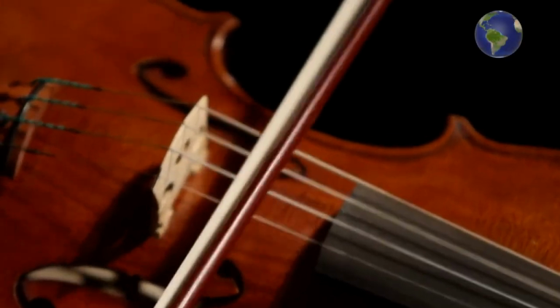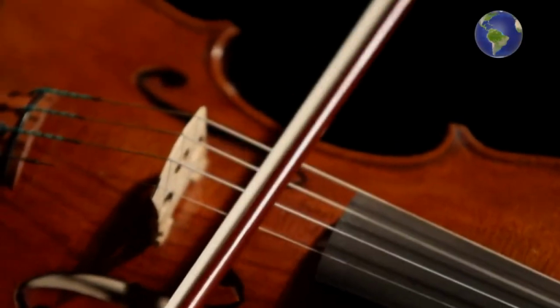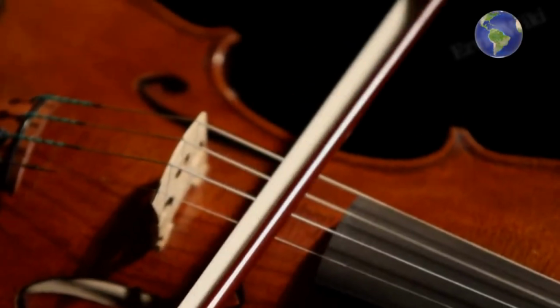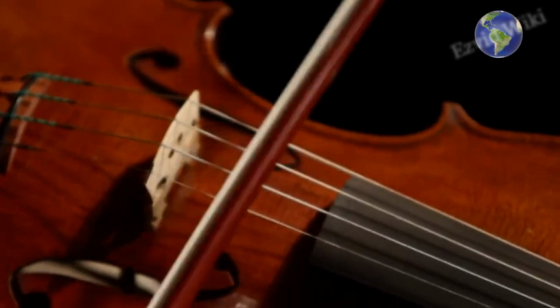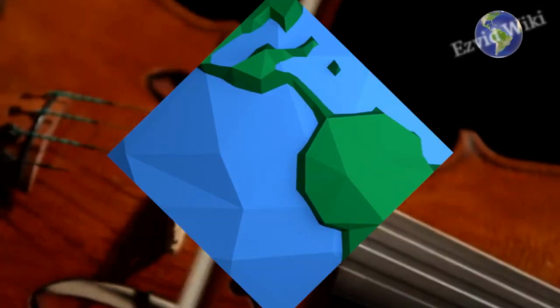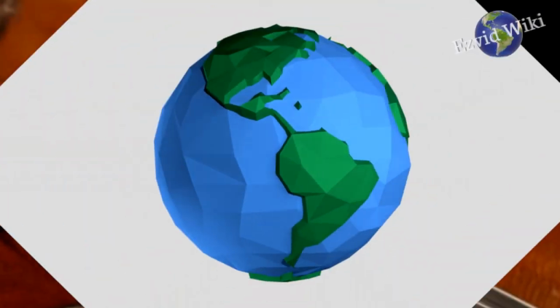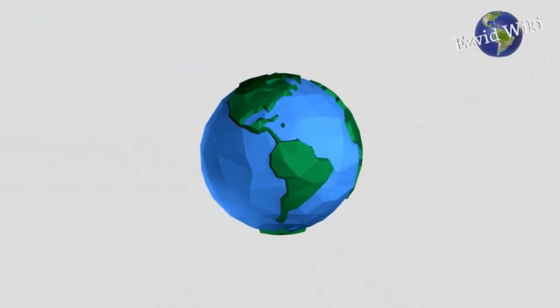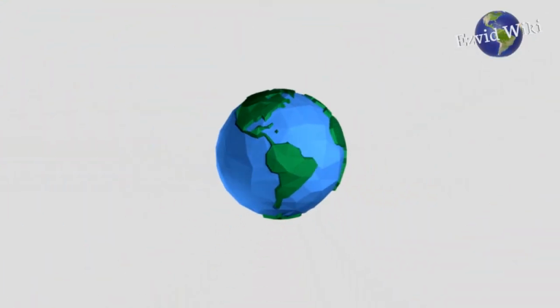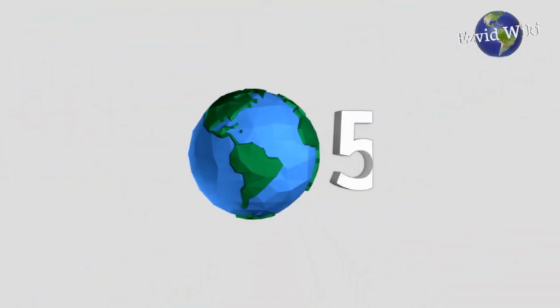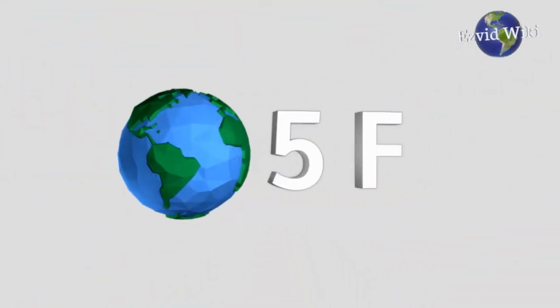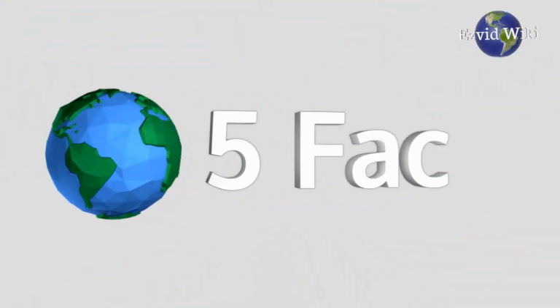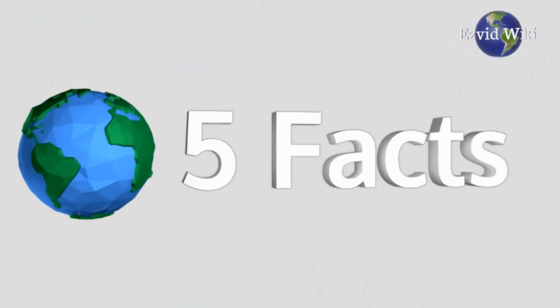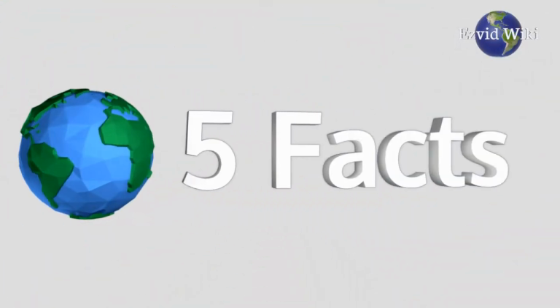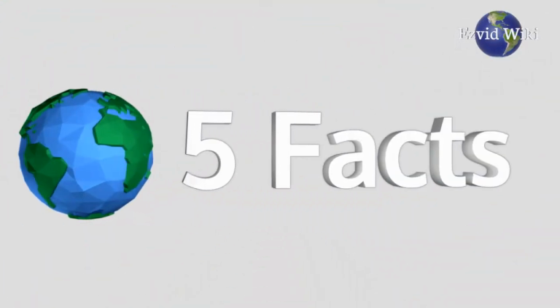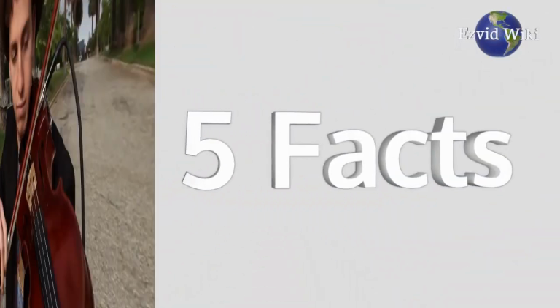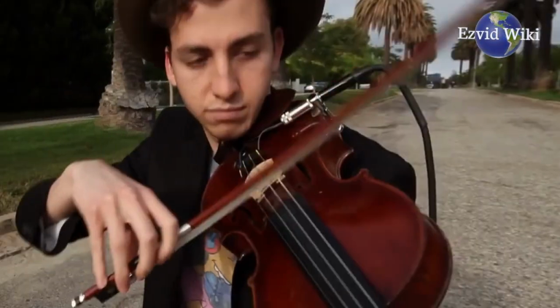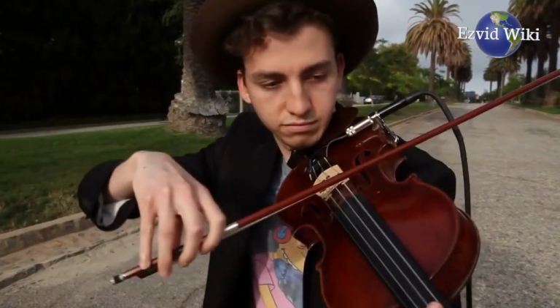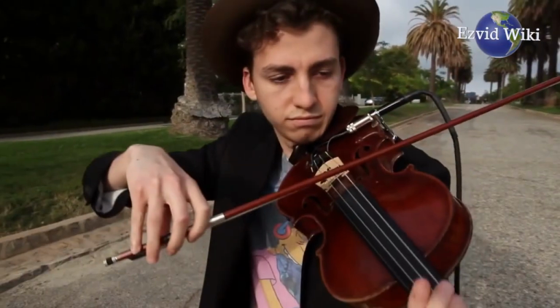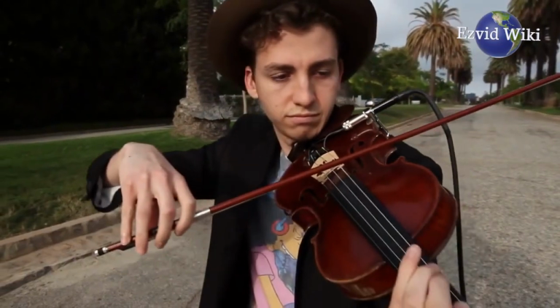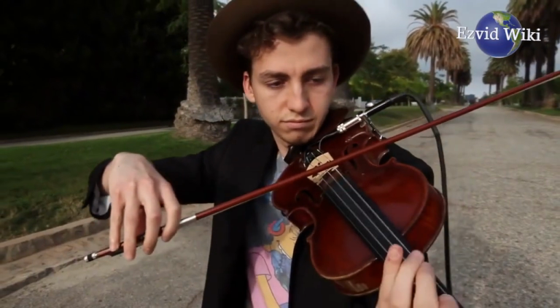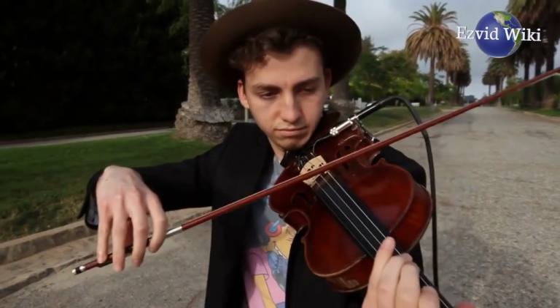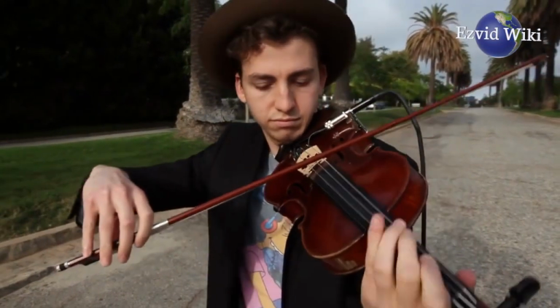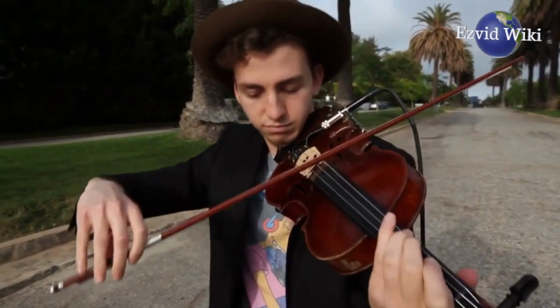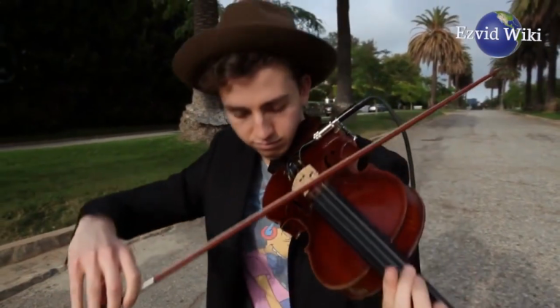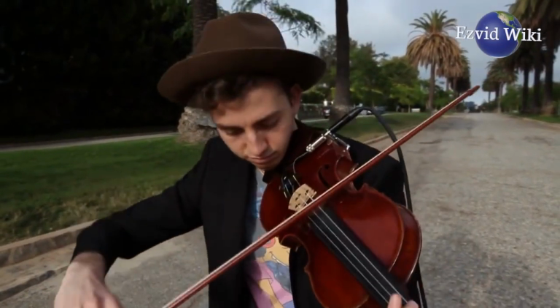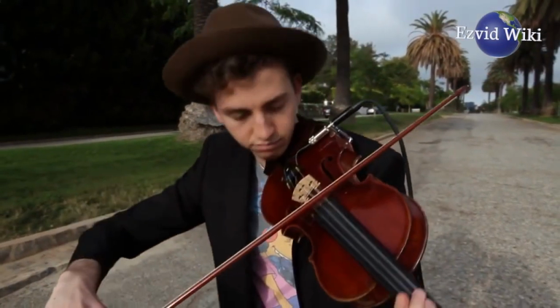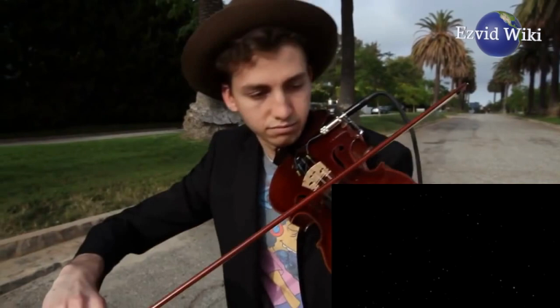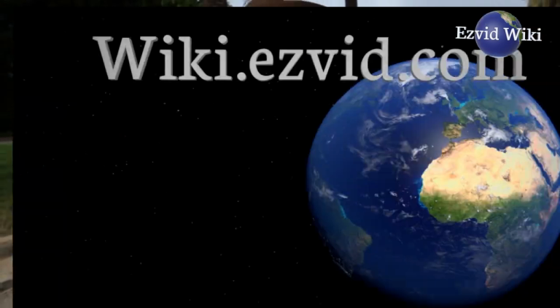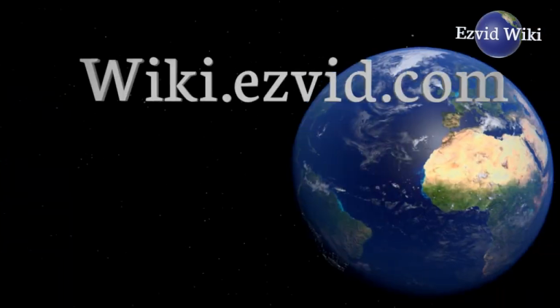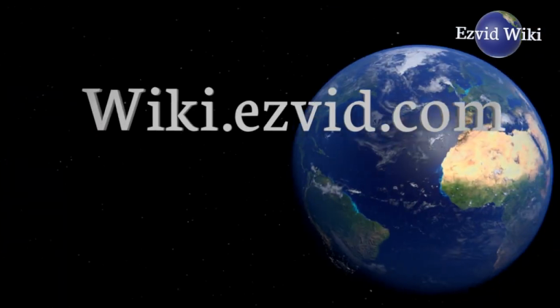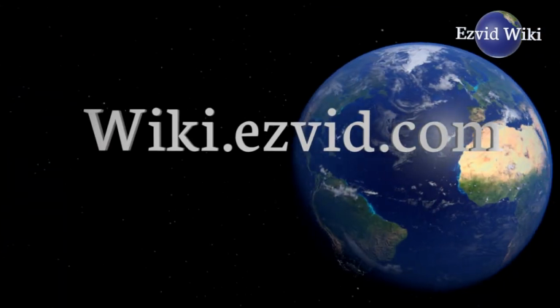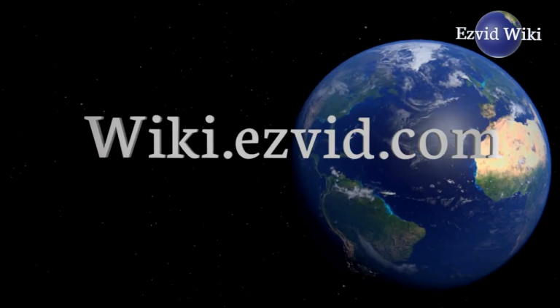These are the 5 facts you need to know about violins, brought to you by EasyFeed Wiki.